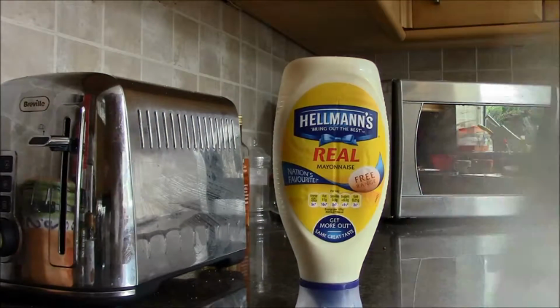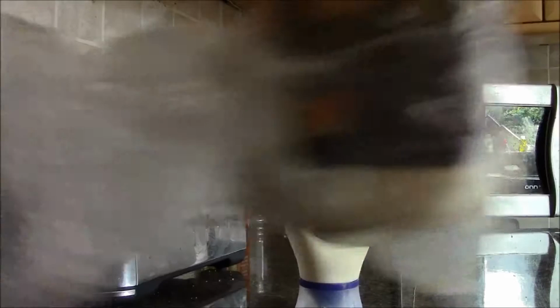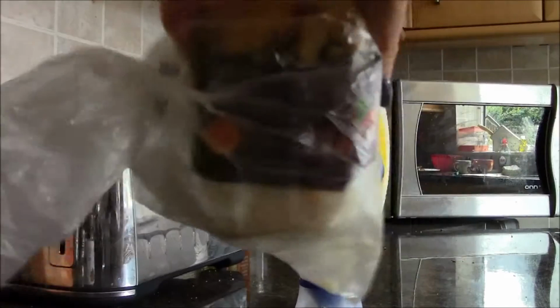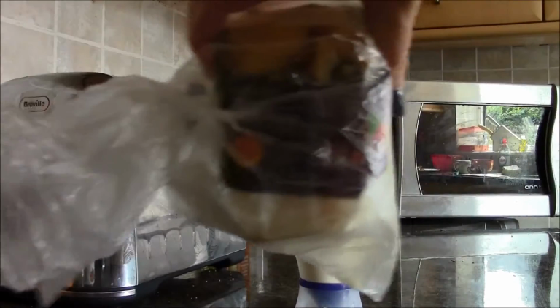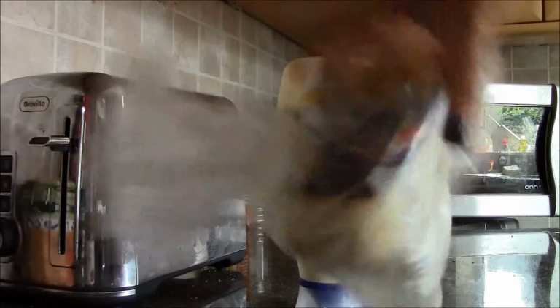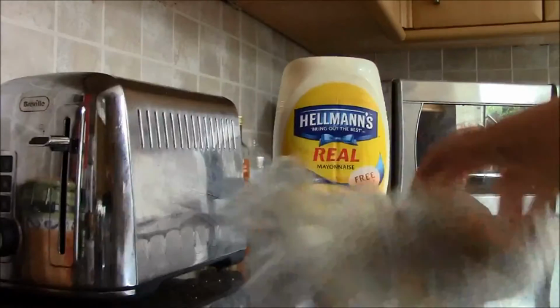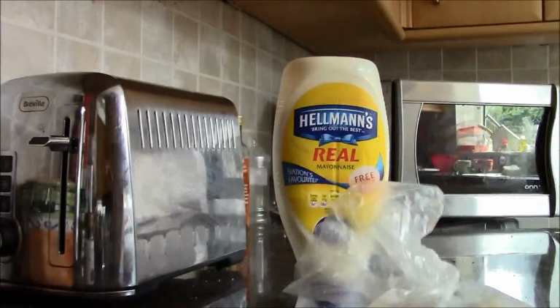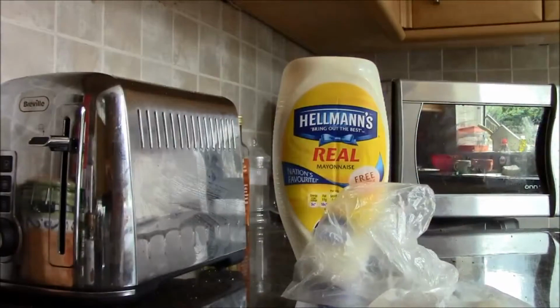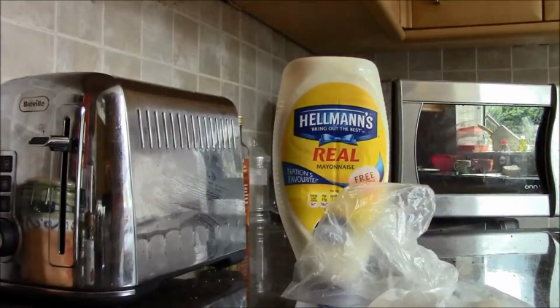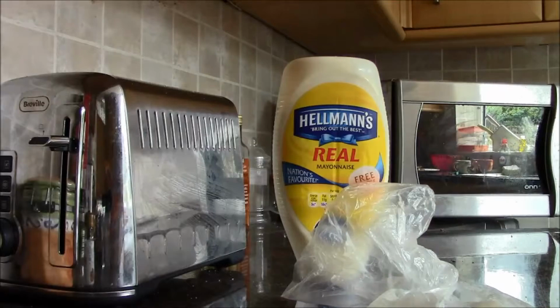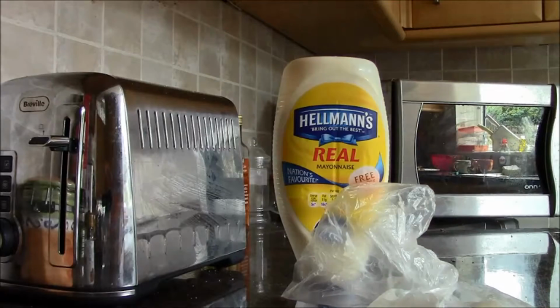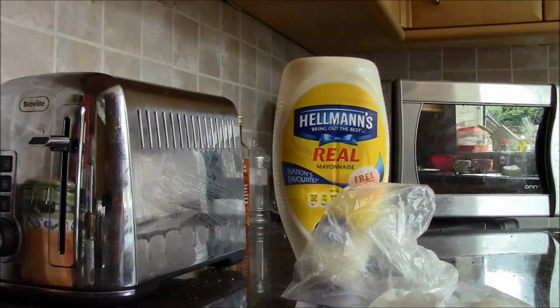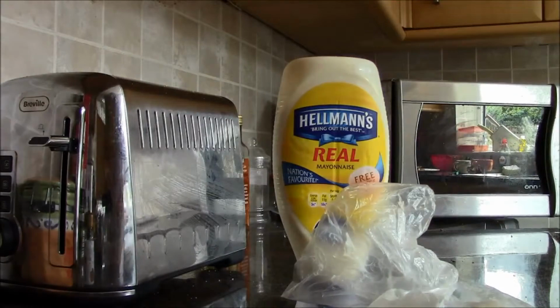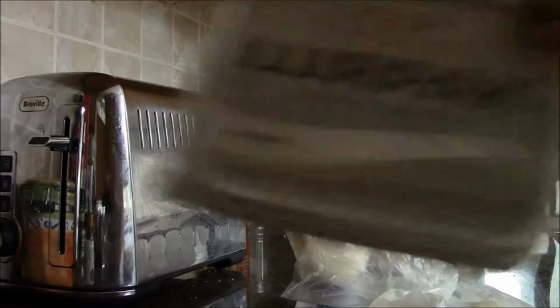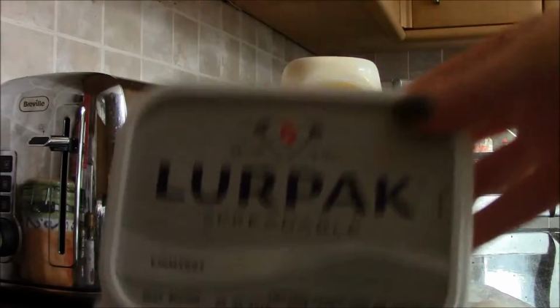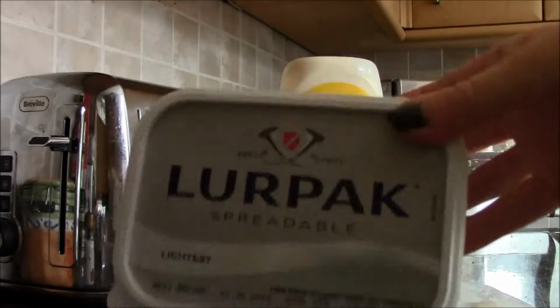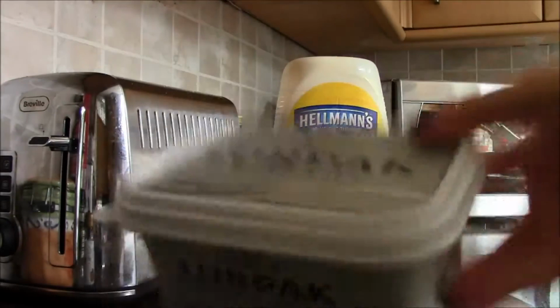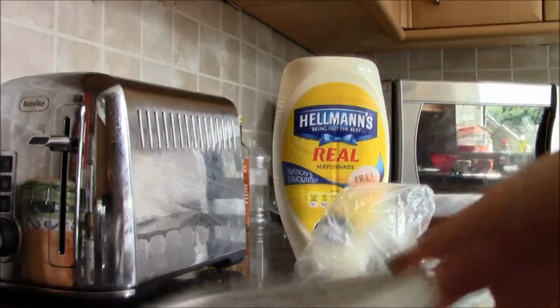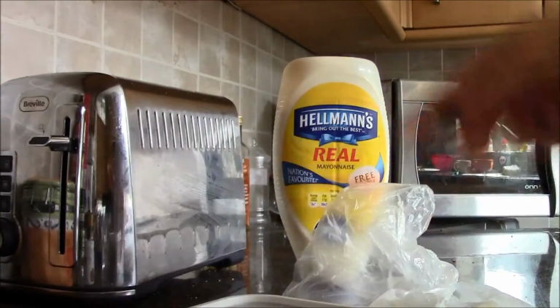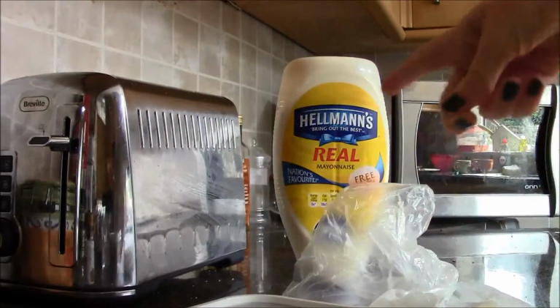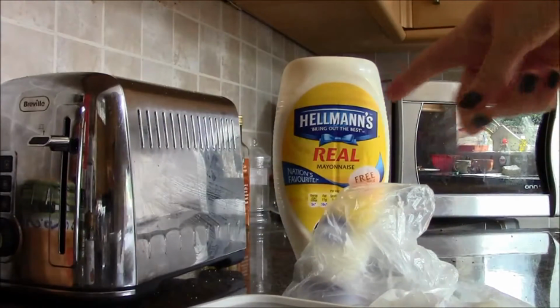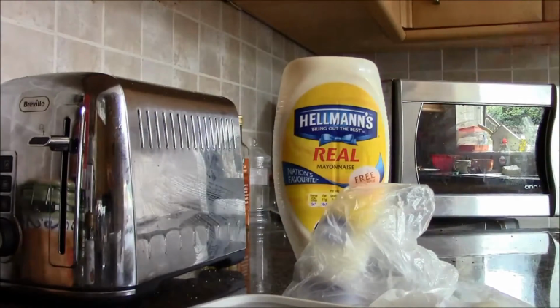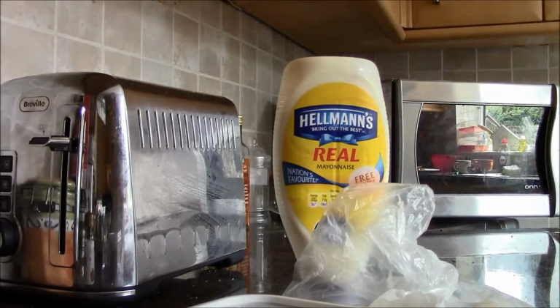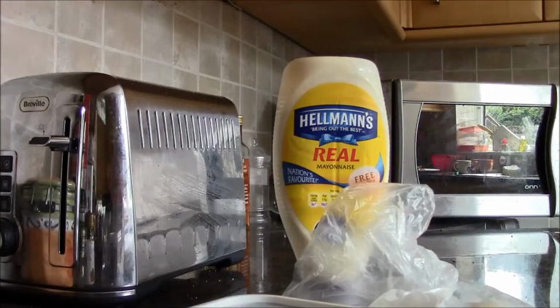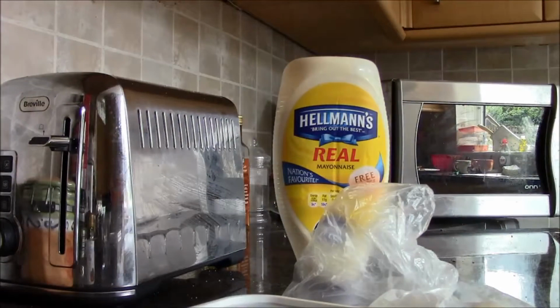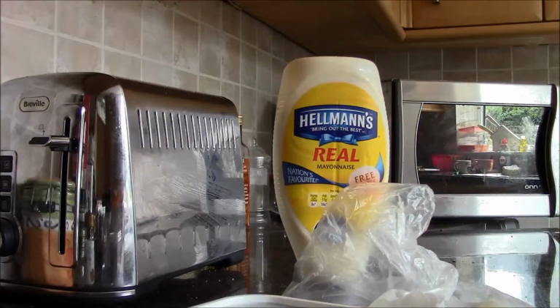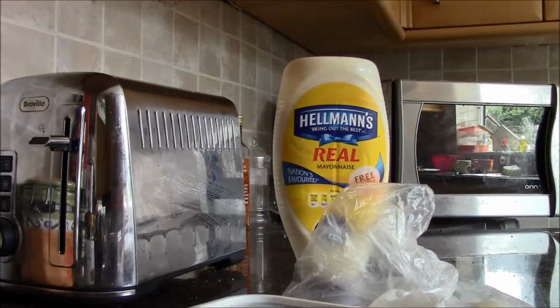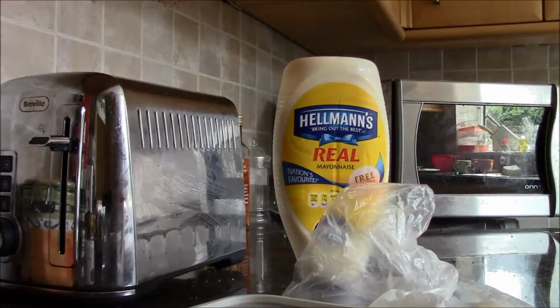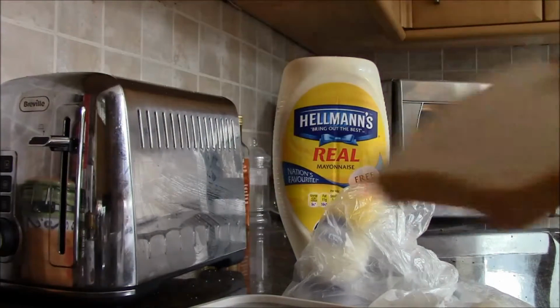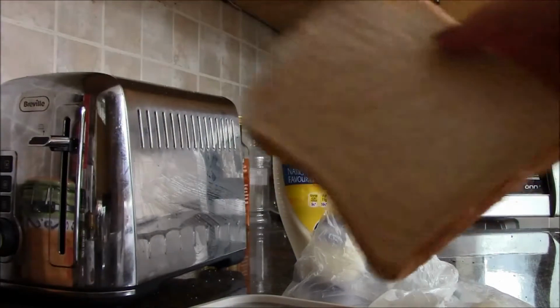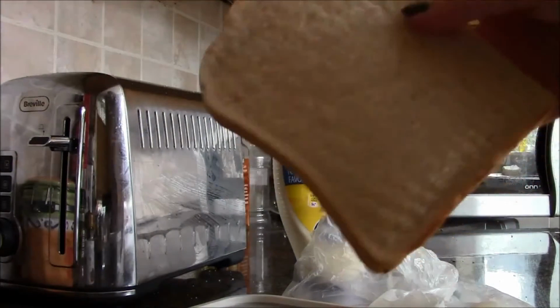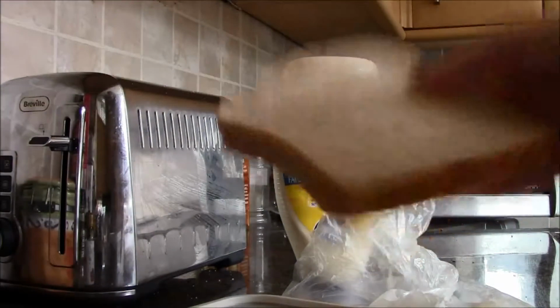Some cheese, some butter, some mayonnaise if you can't read, bread.